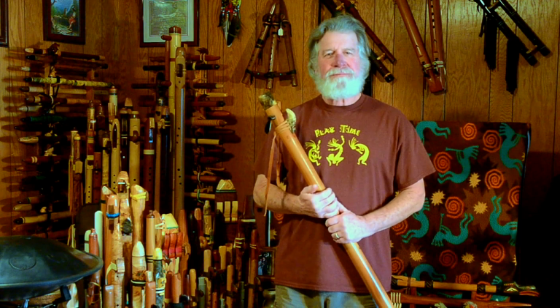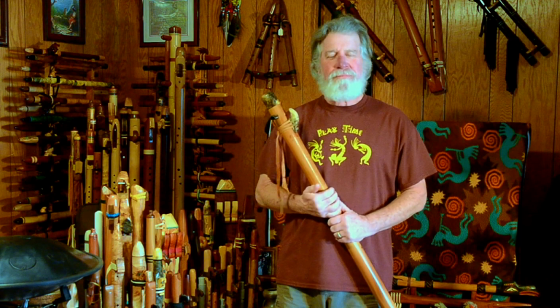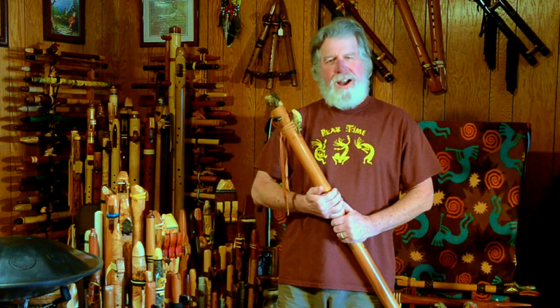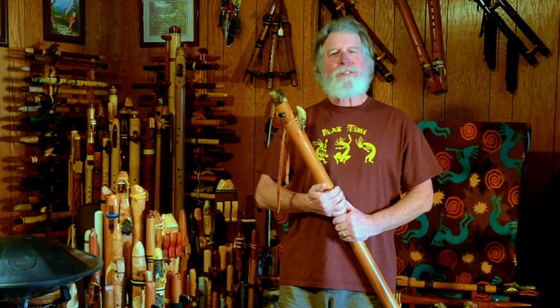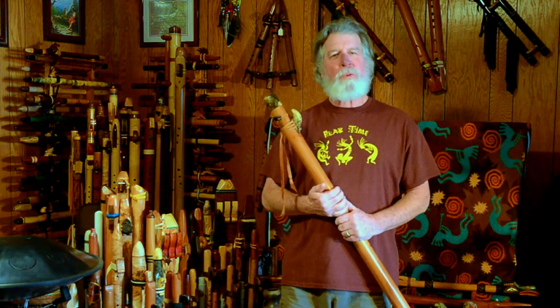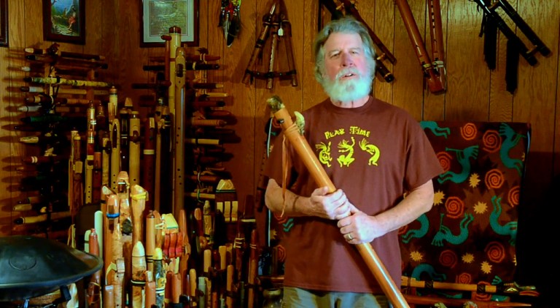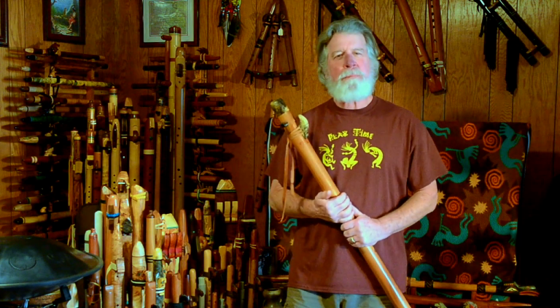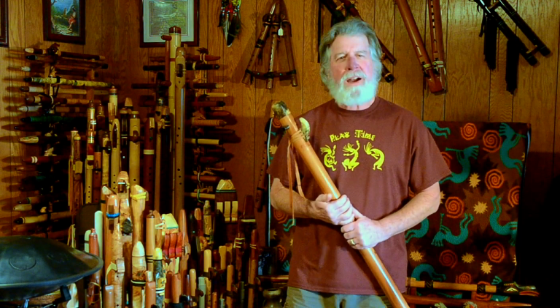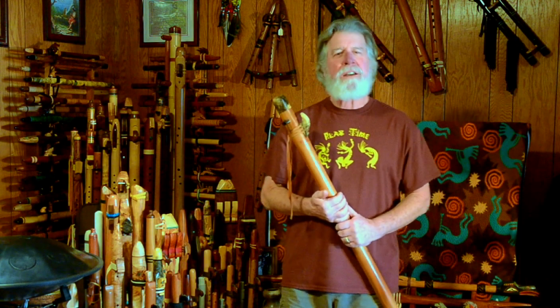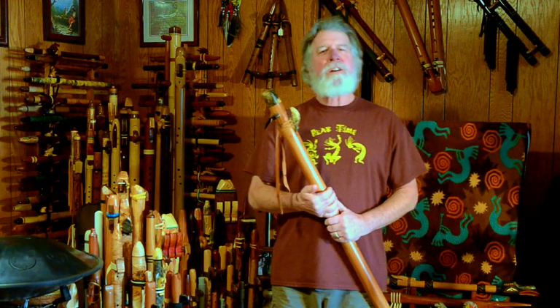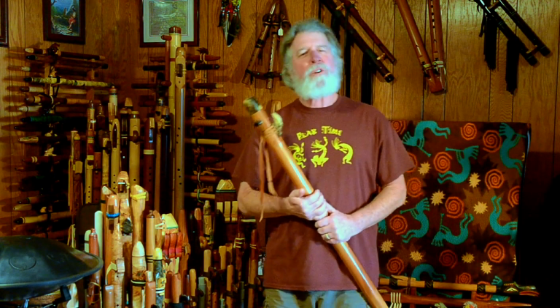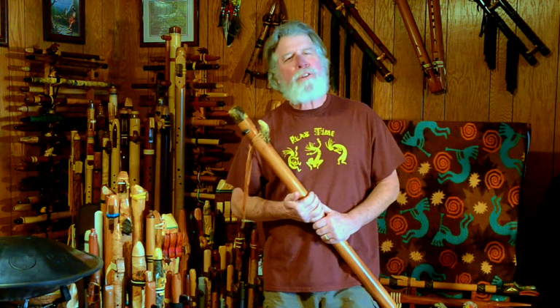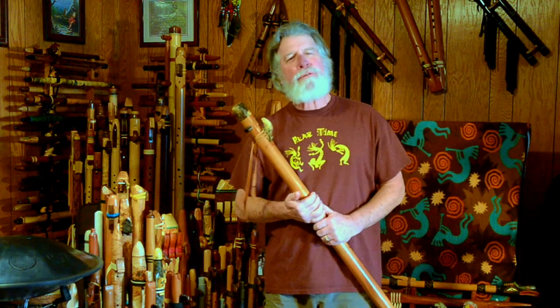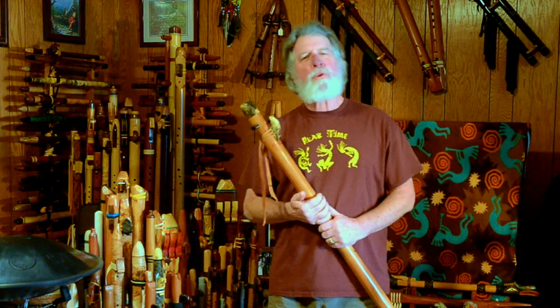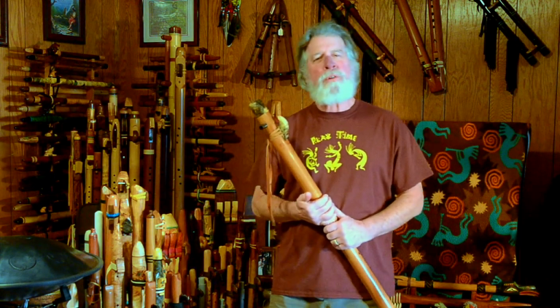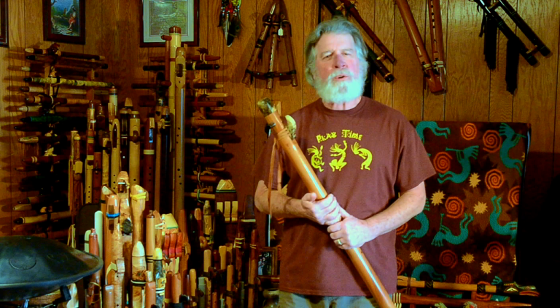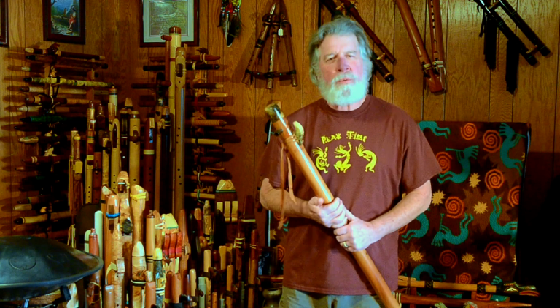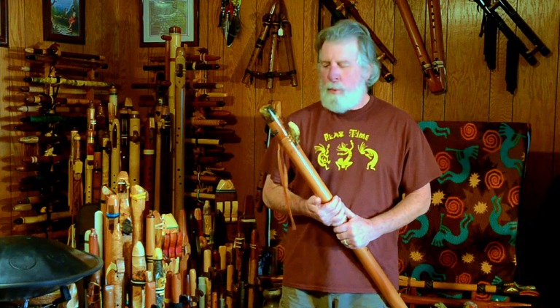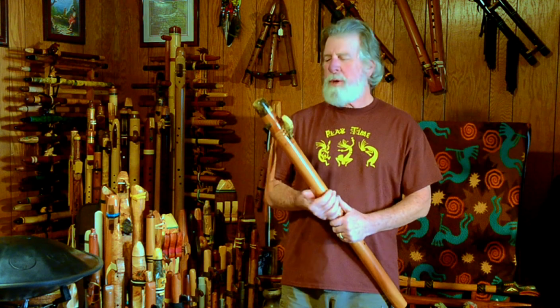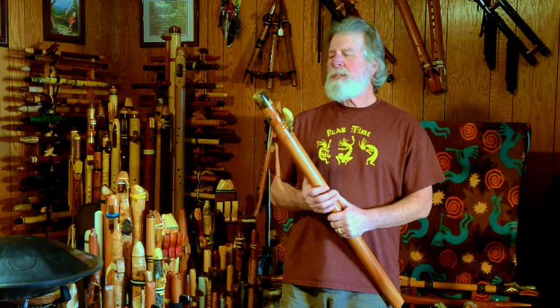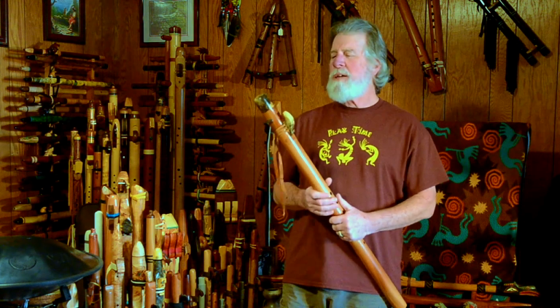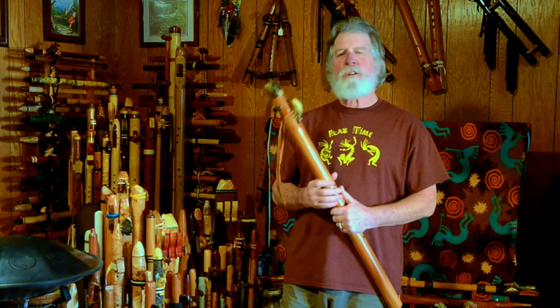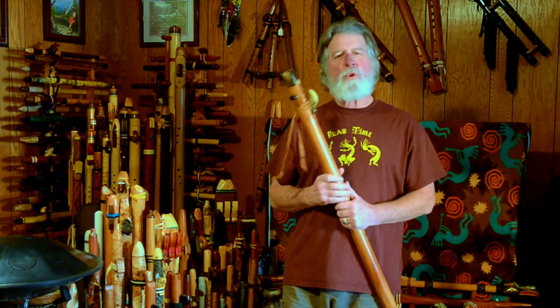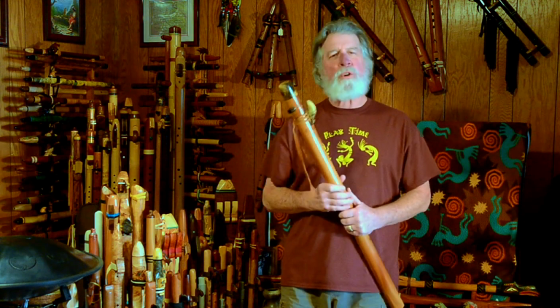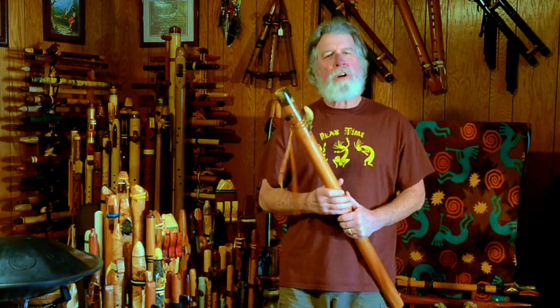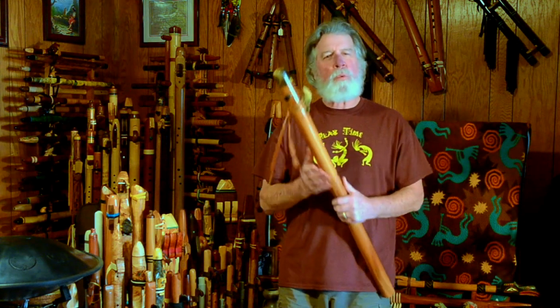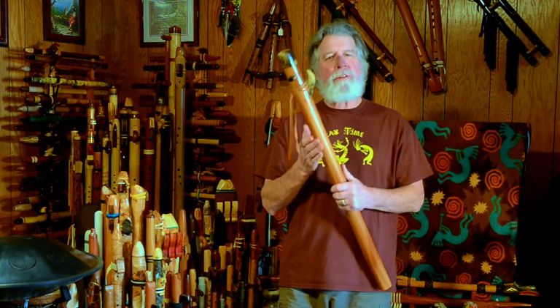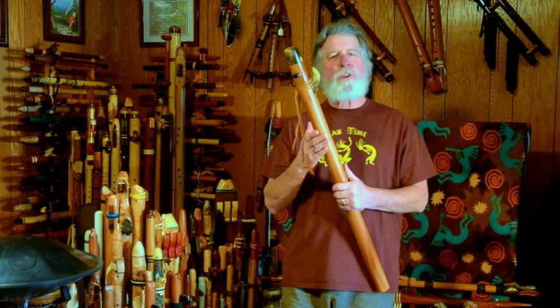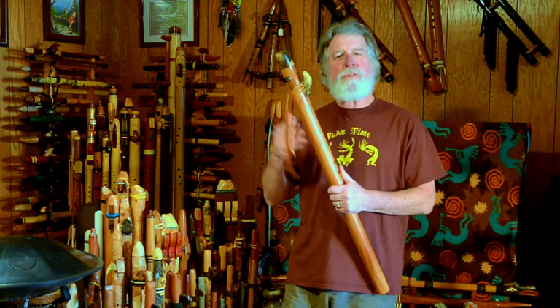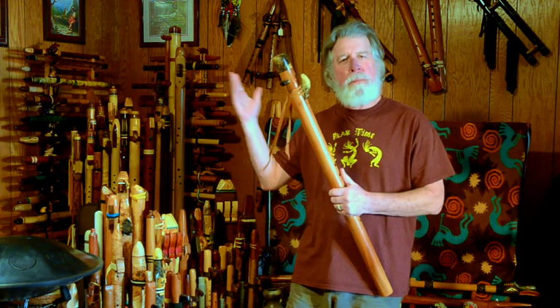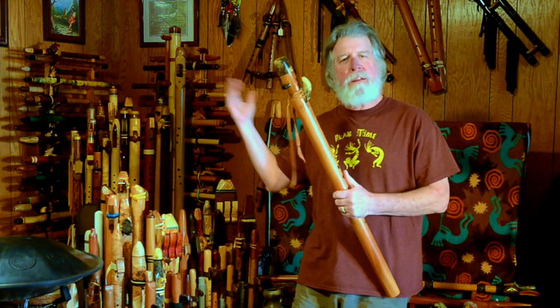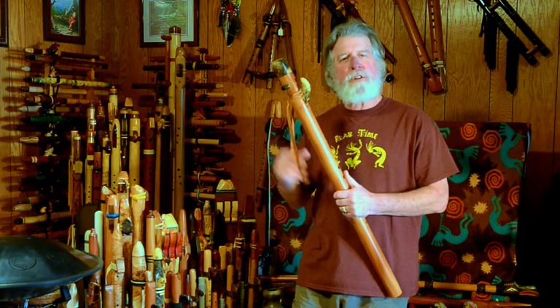Hey, welcome back for another flute review, where we're going to be taking a closer look at one of the flutes from my collection.